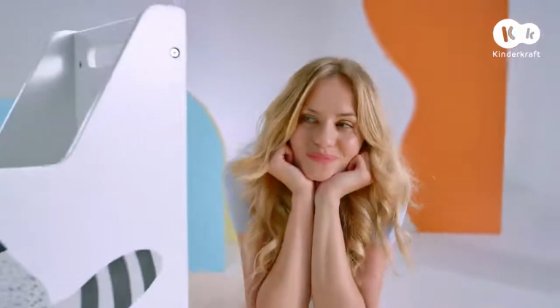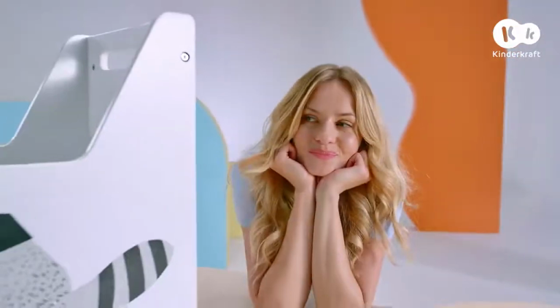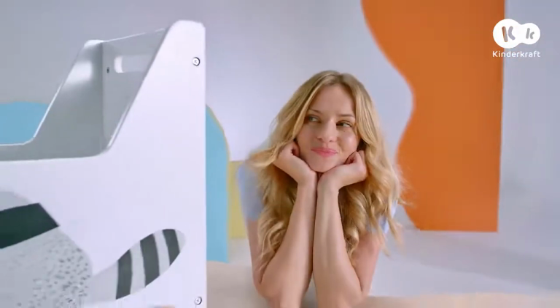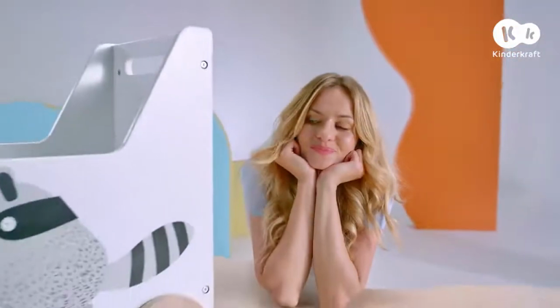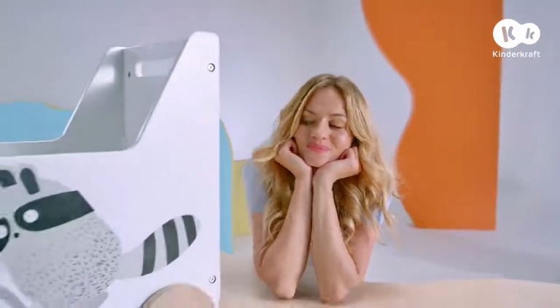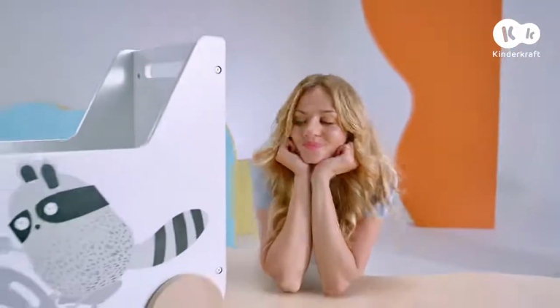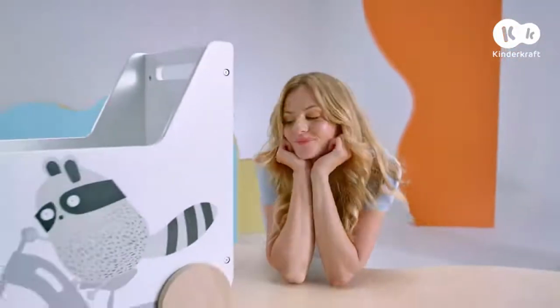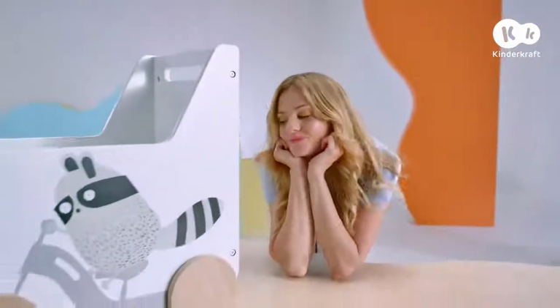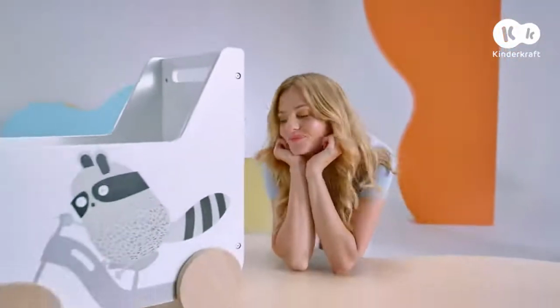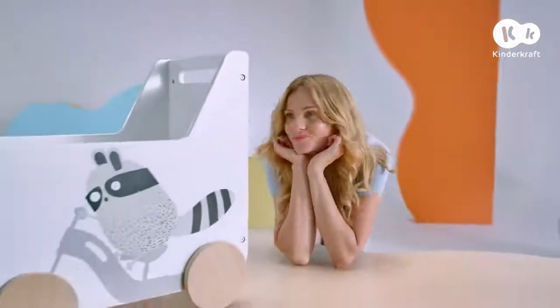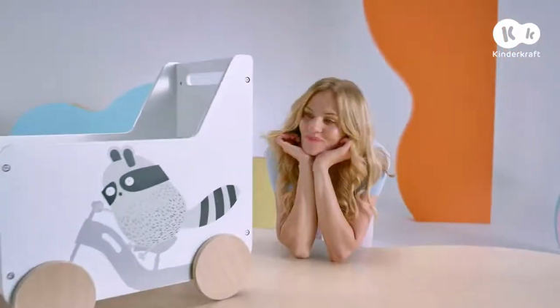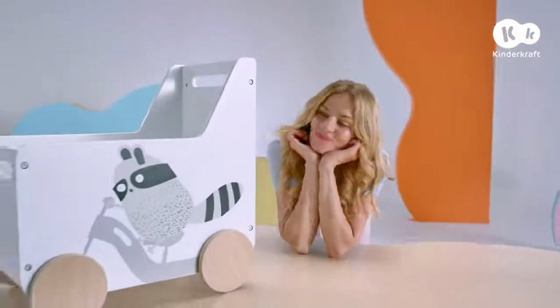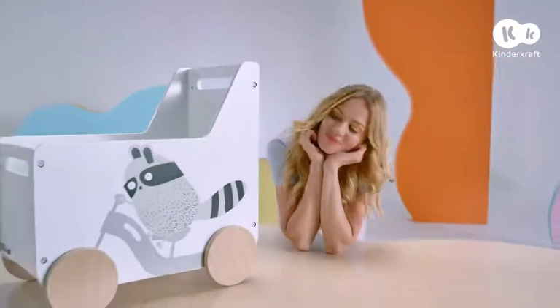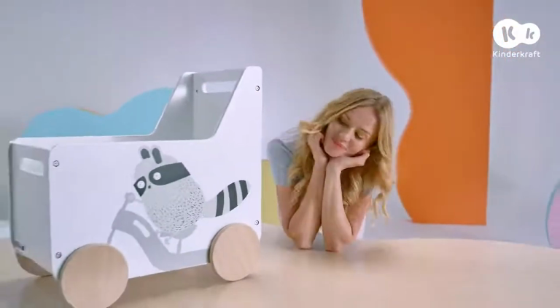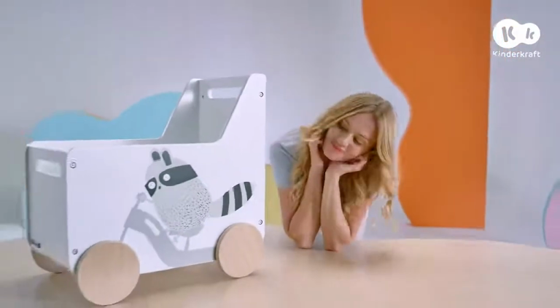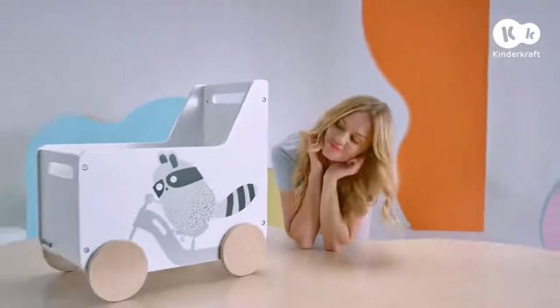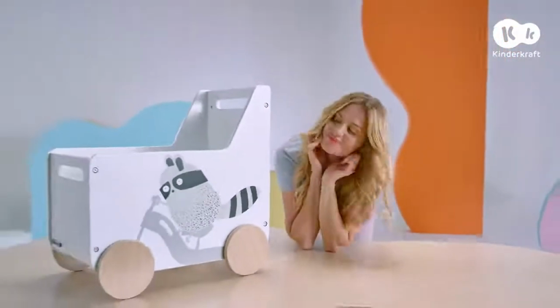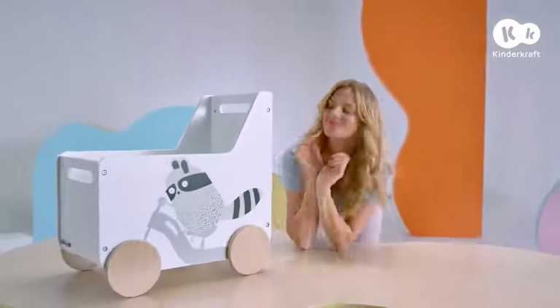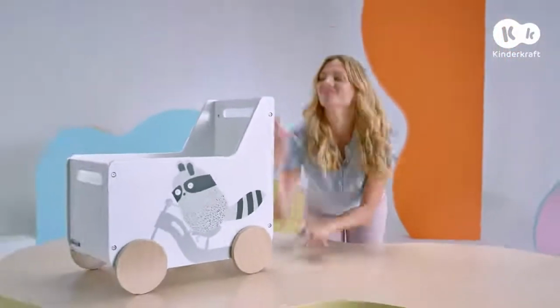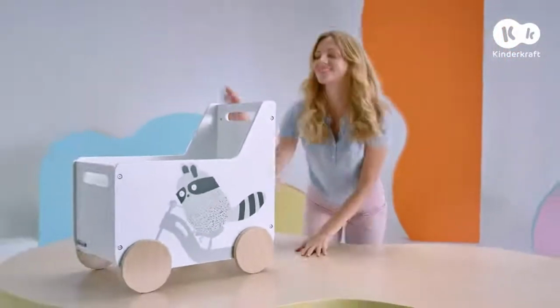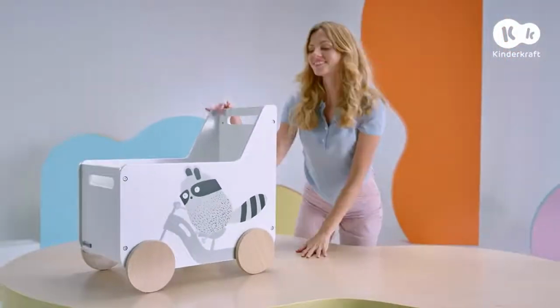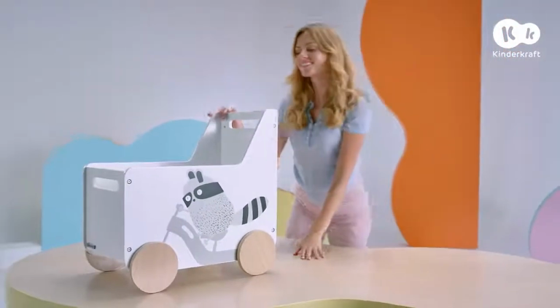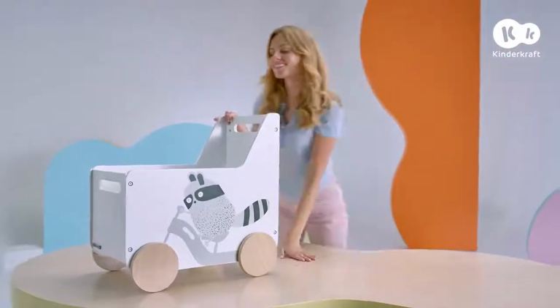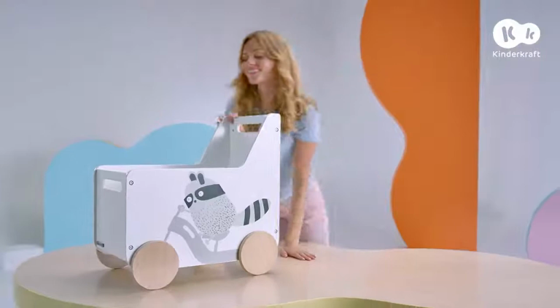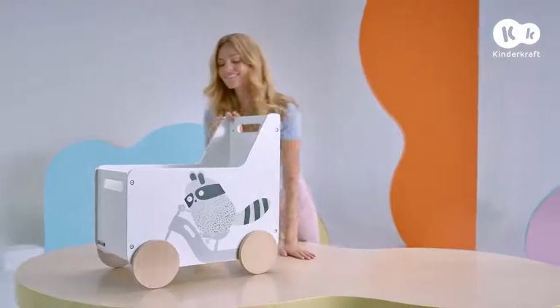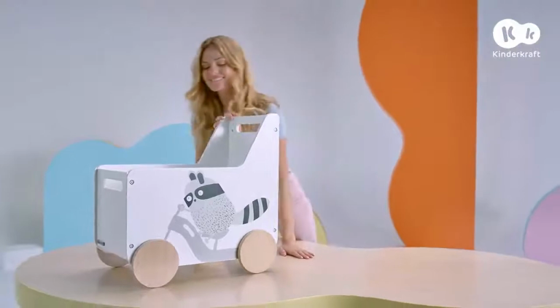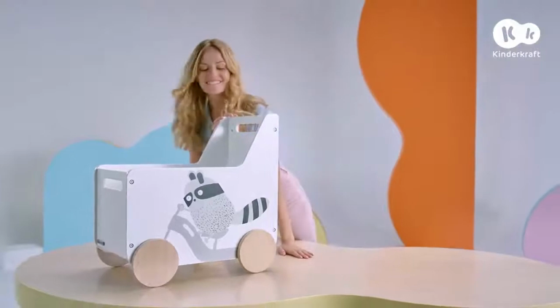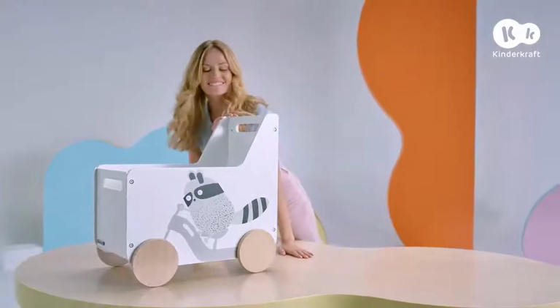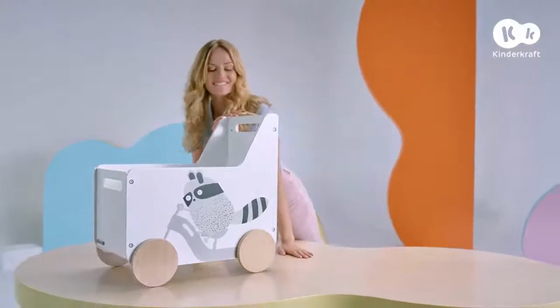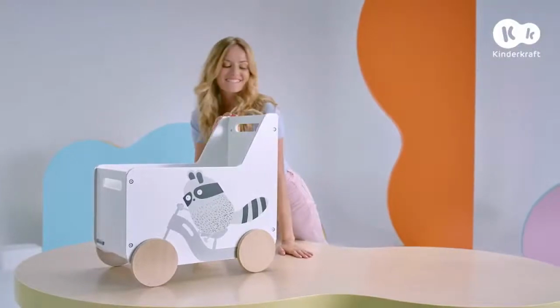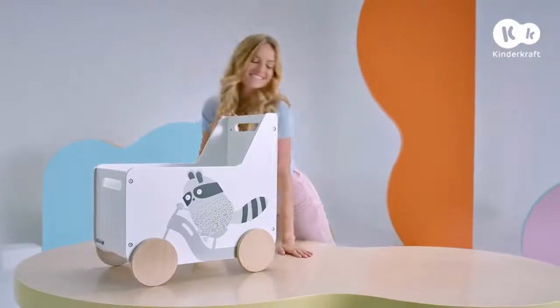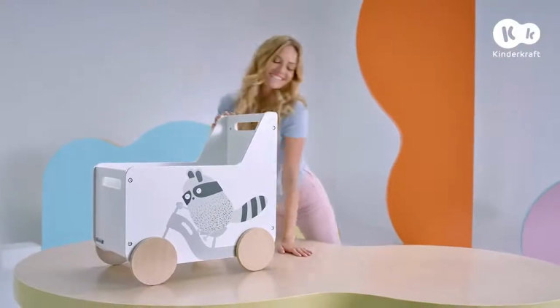This is Raccoon, the perfect toy chest. I'll show you how to assemble it.